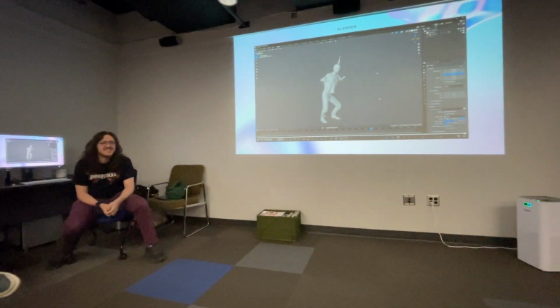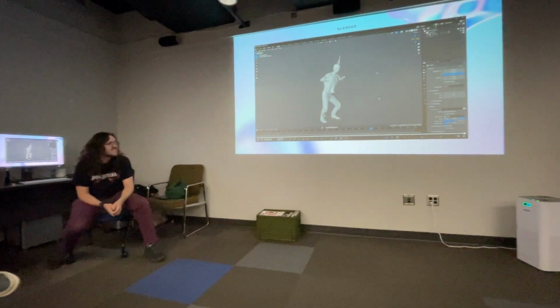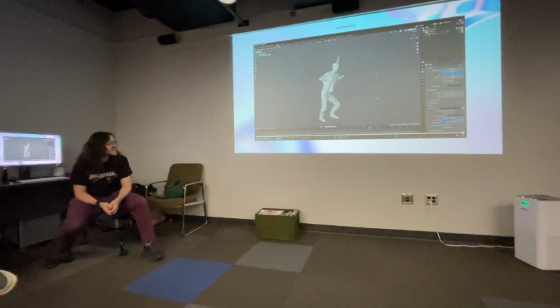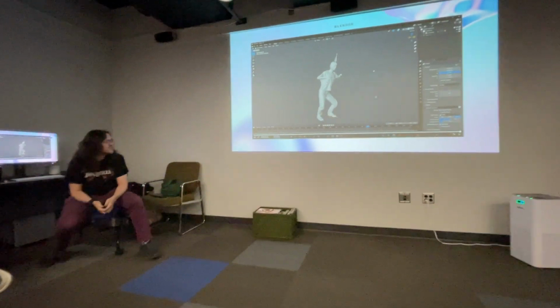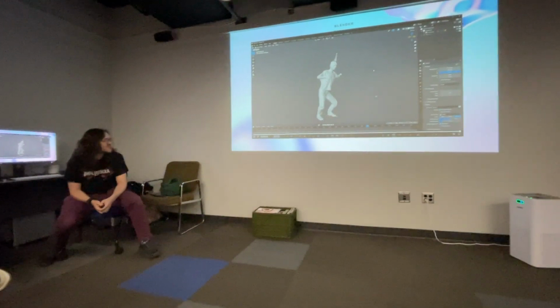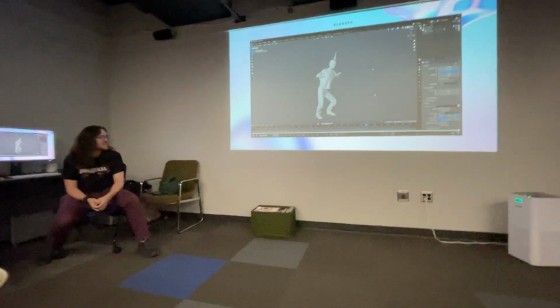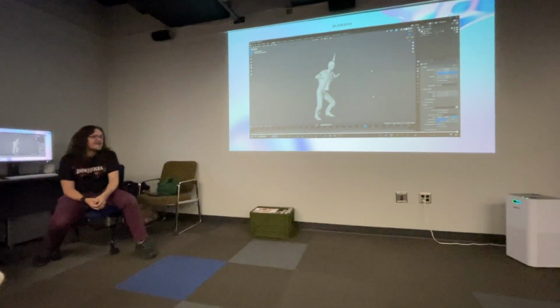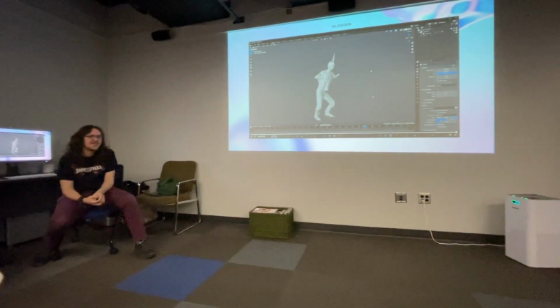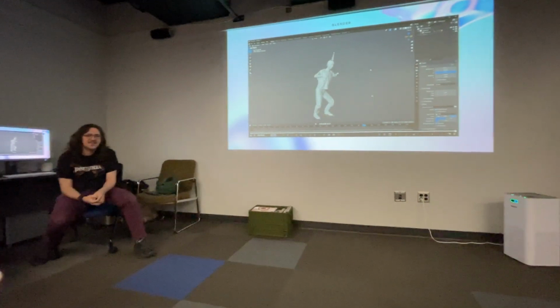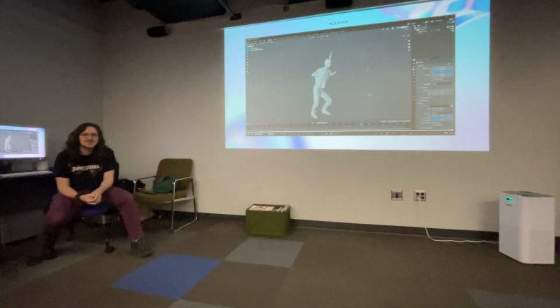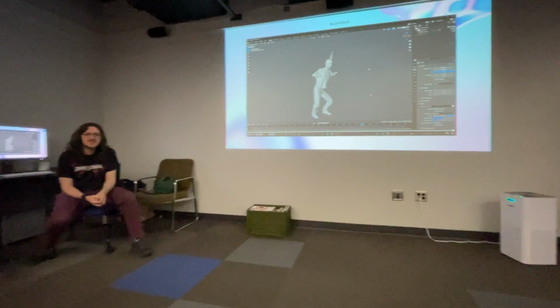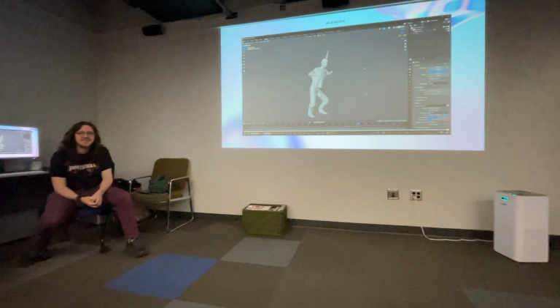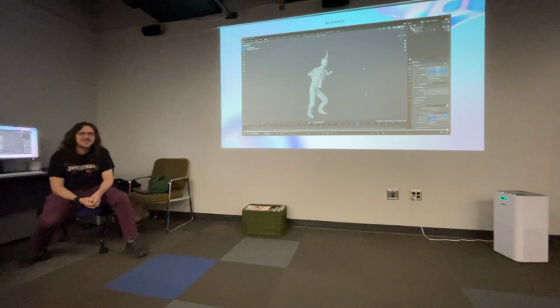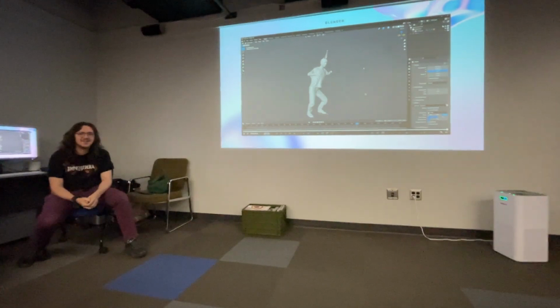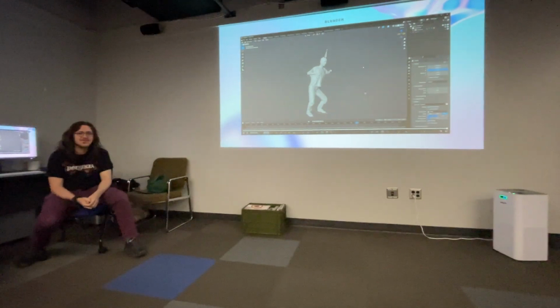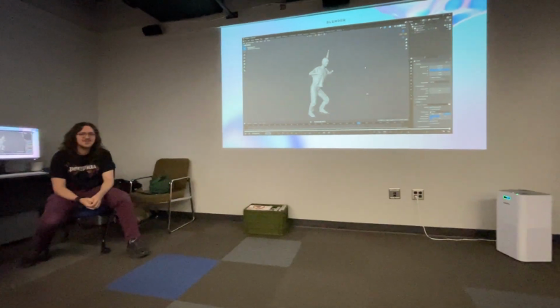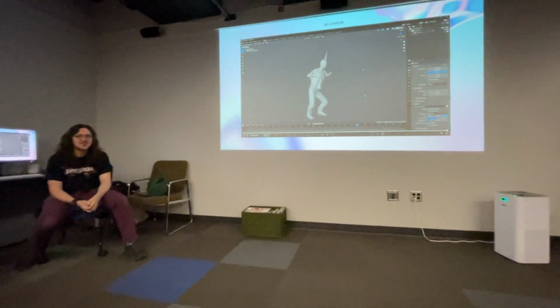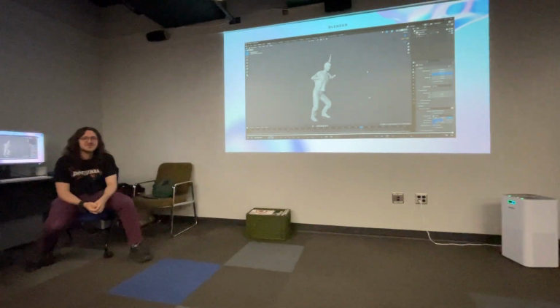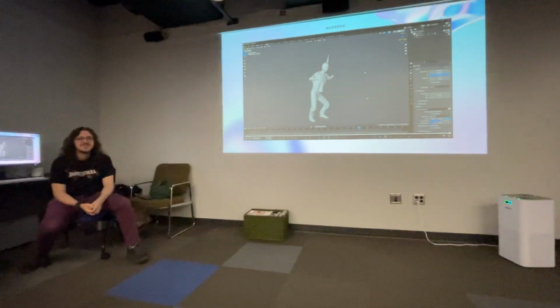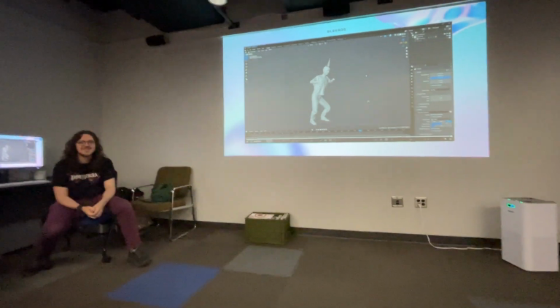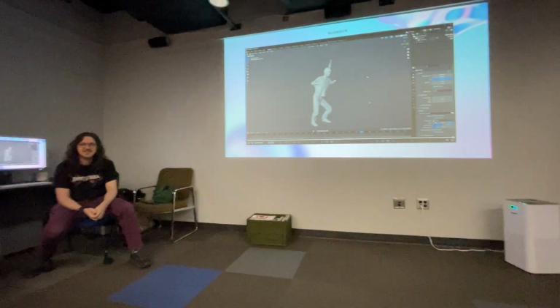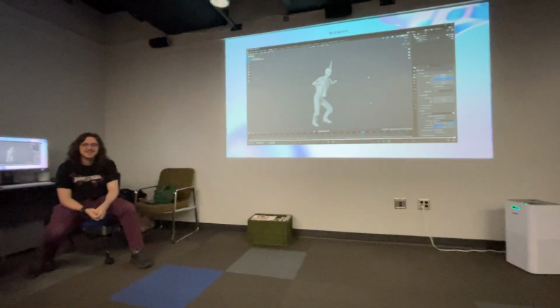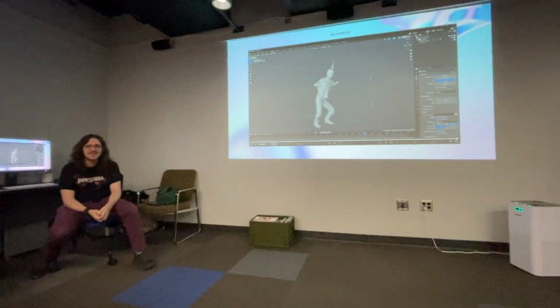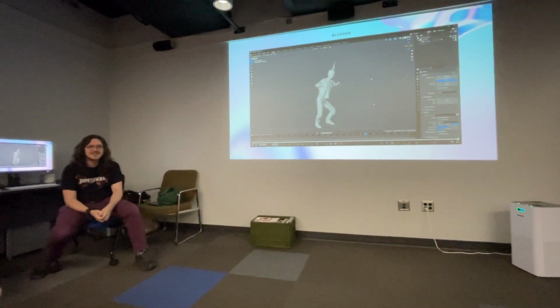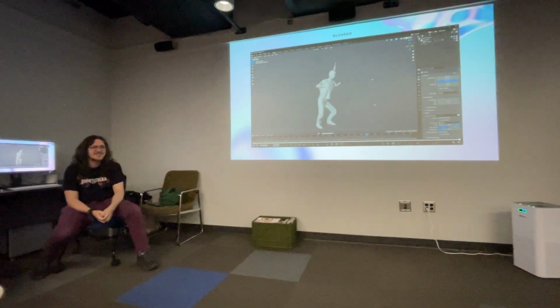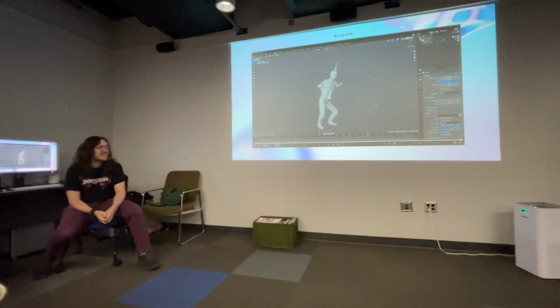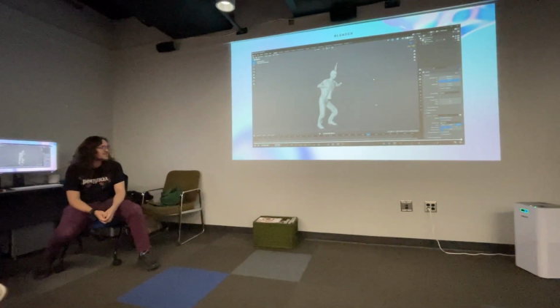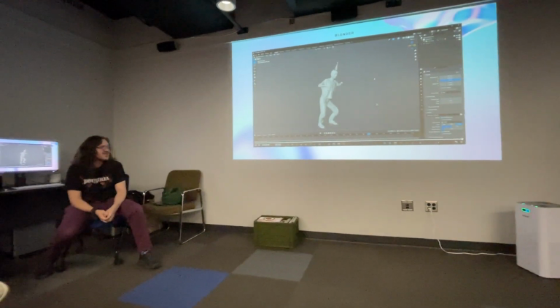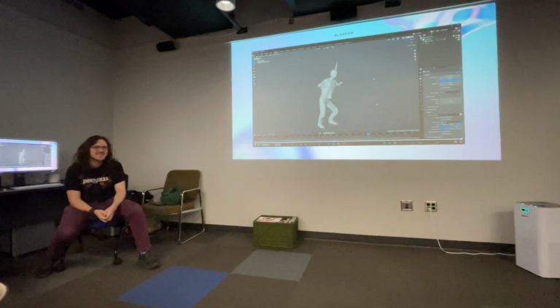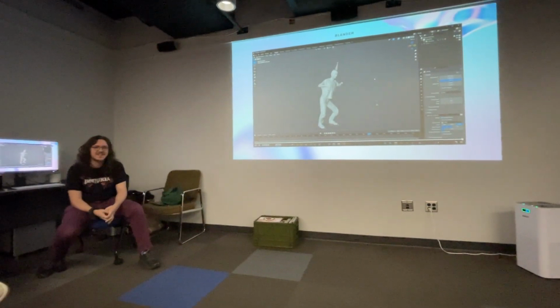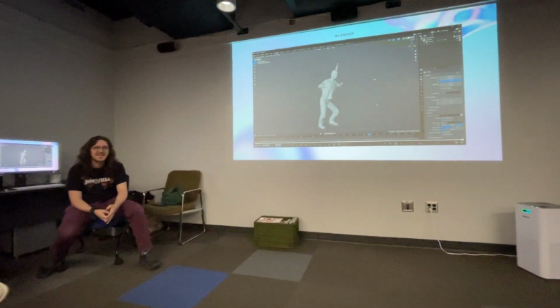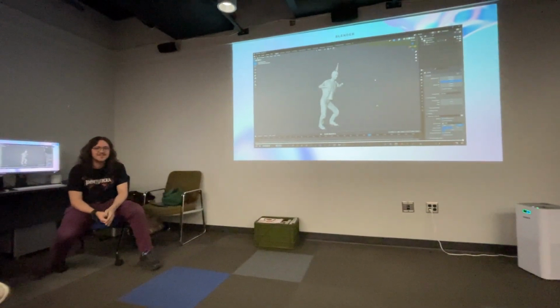And that's generally the pipeline I'll use for all of those scan projects that I have.